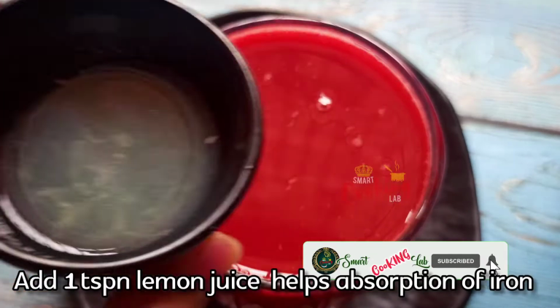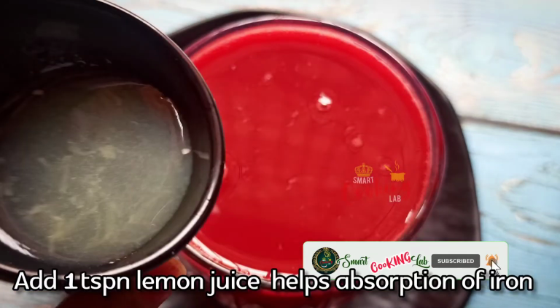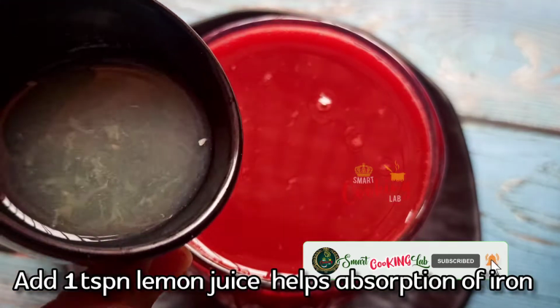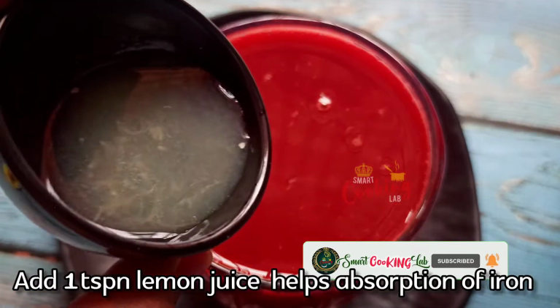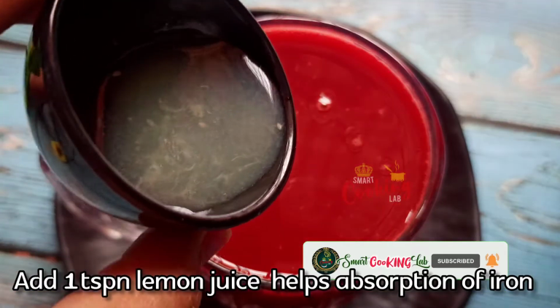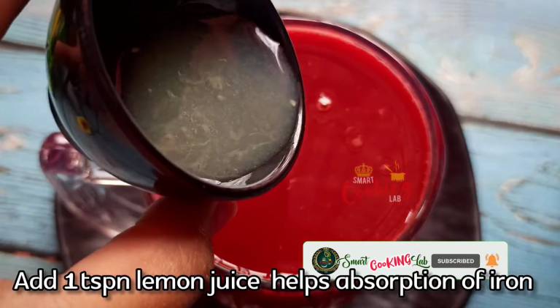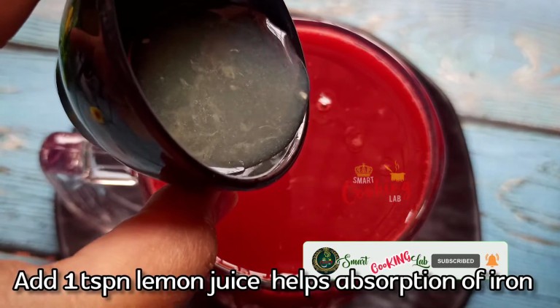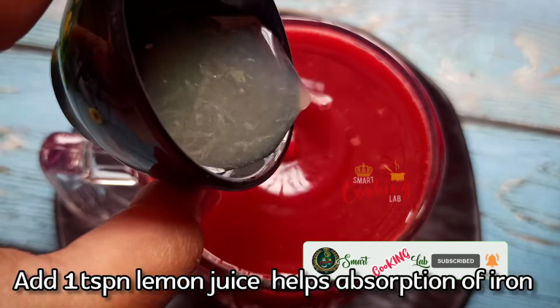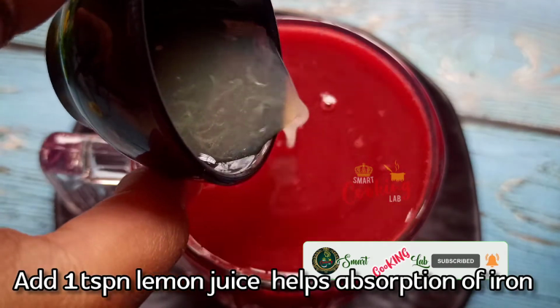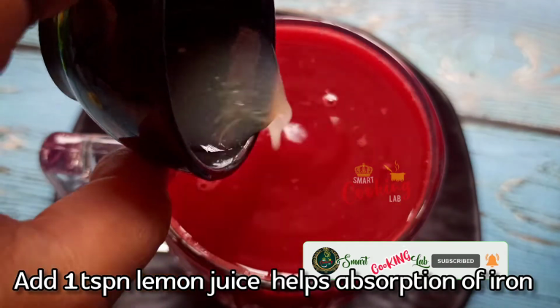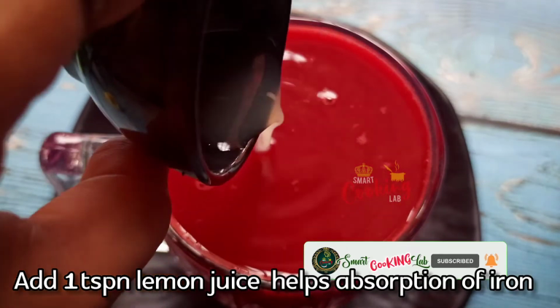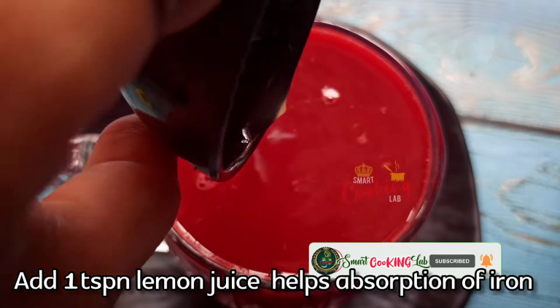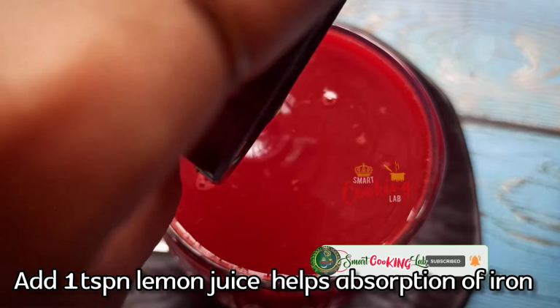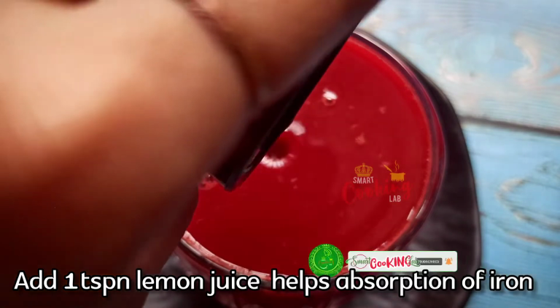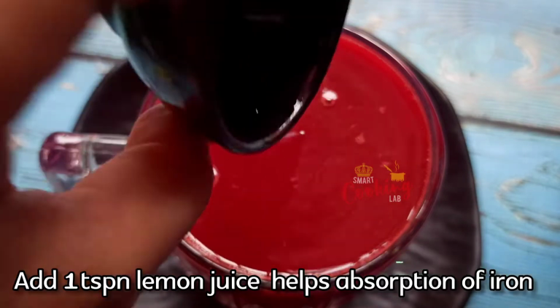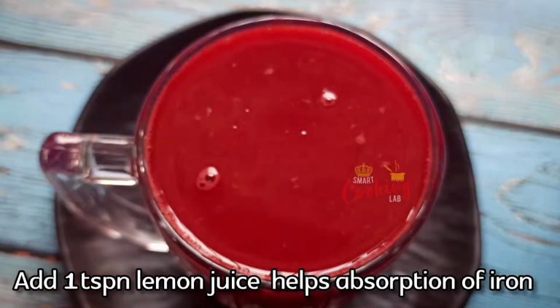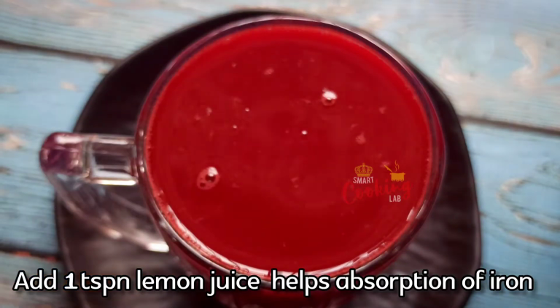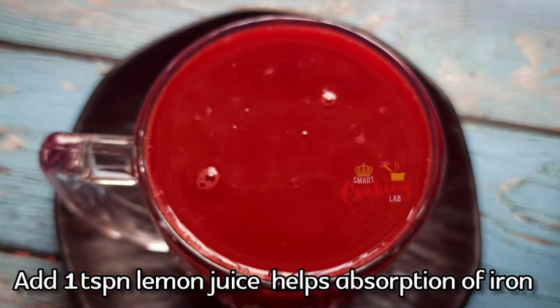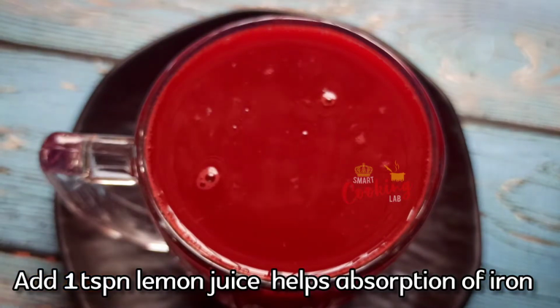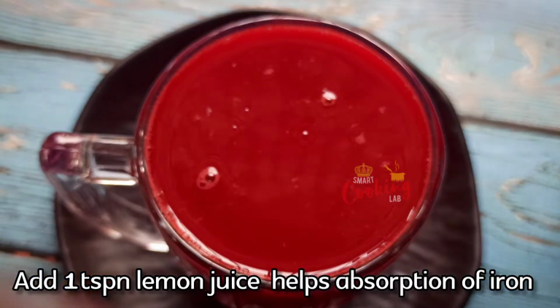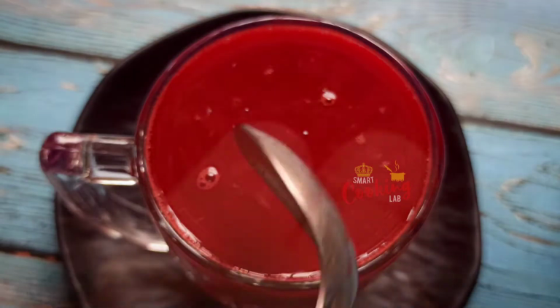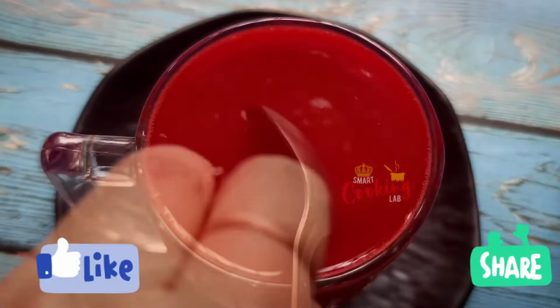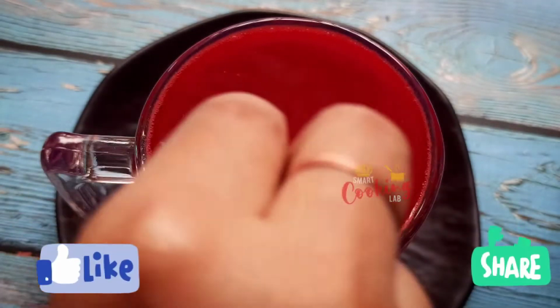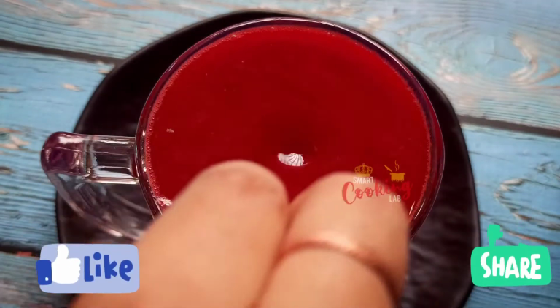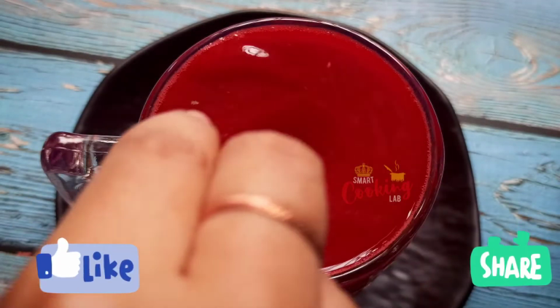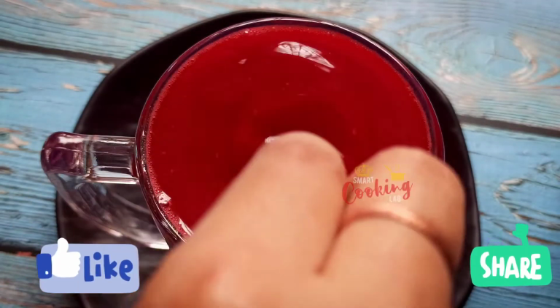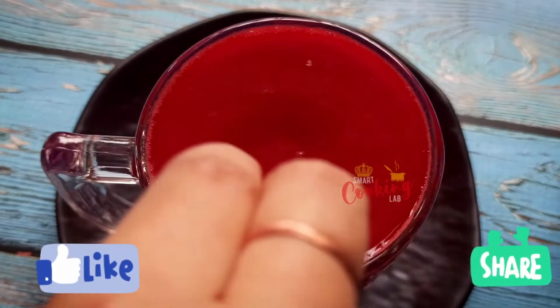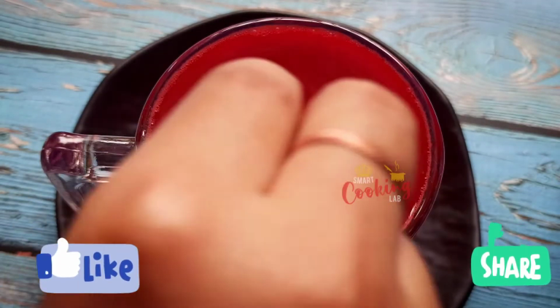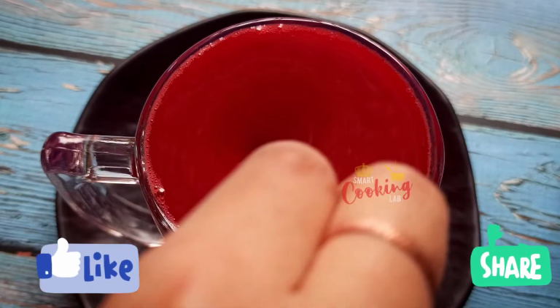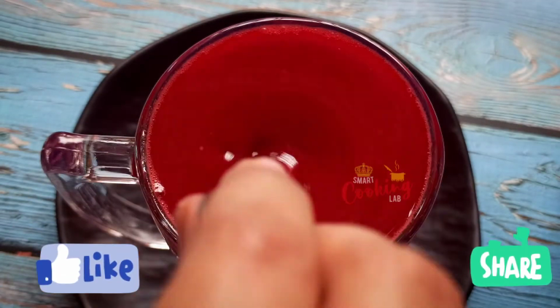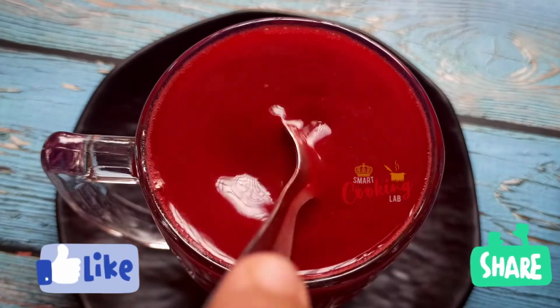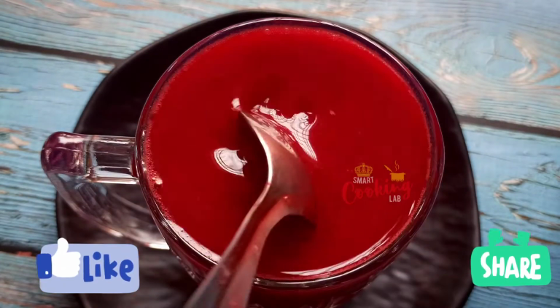Let's try adding 1 teaspoon of lemon juice. It is very effective. Try this juice and share your feedback in the comments.